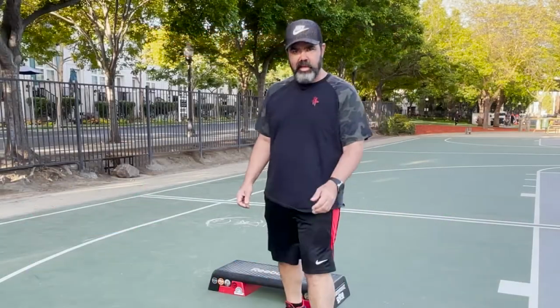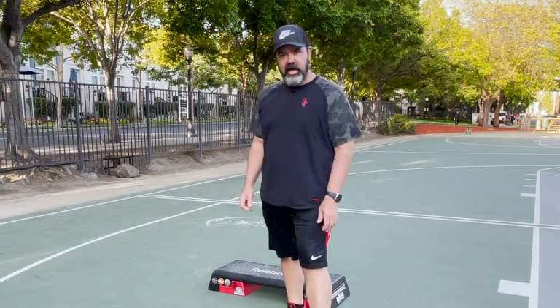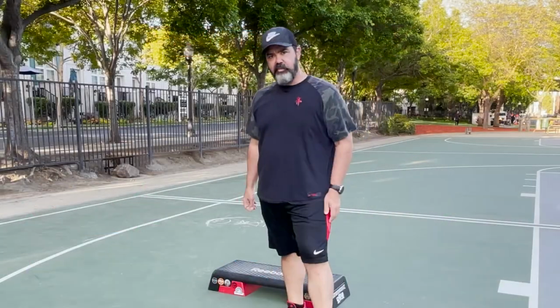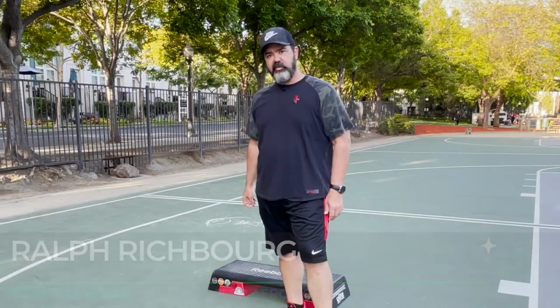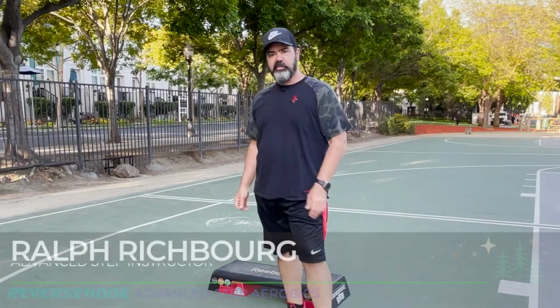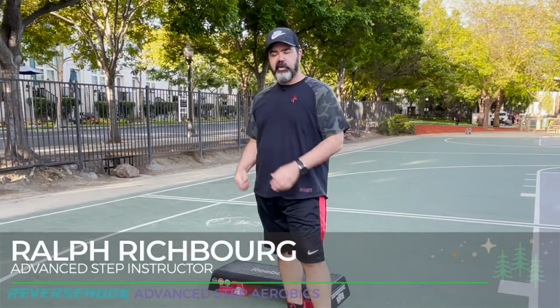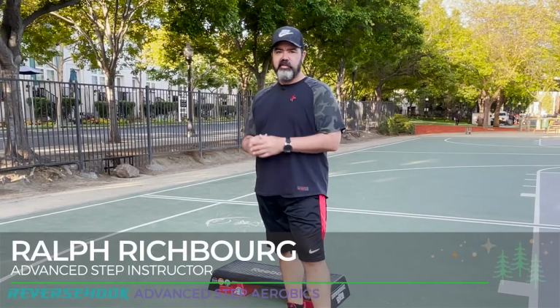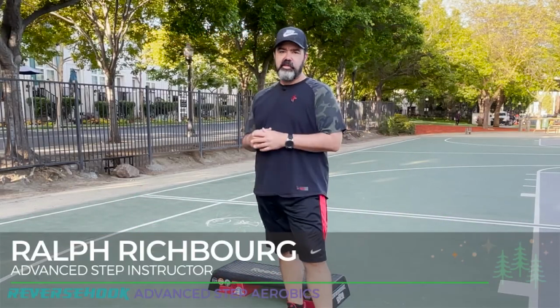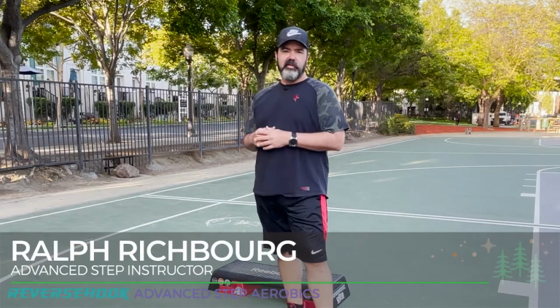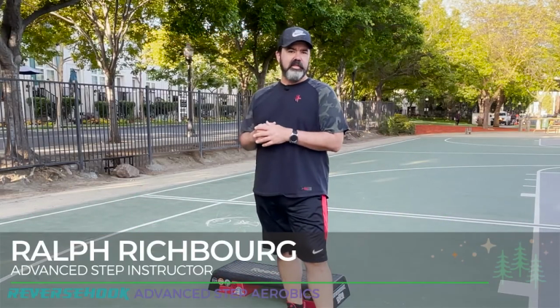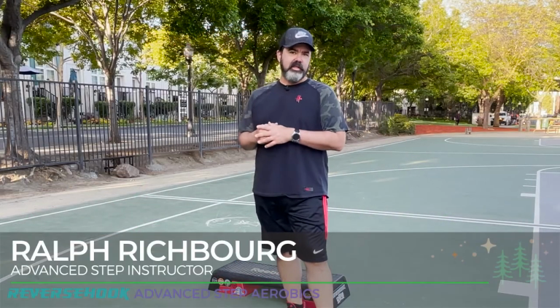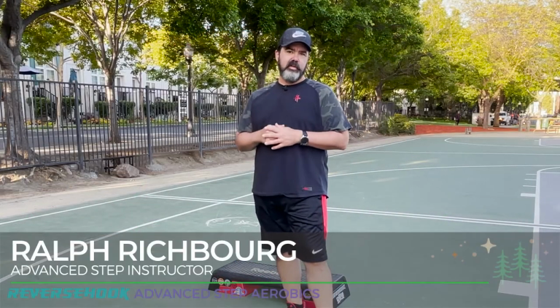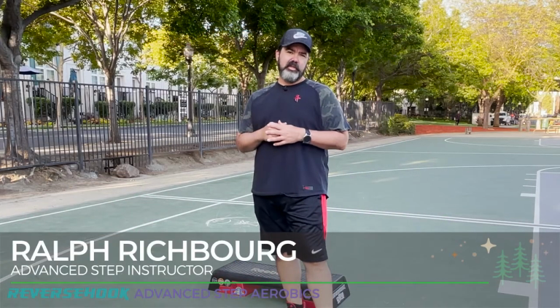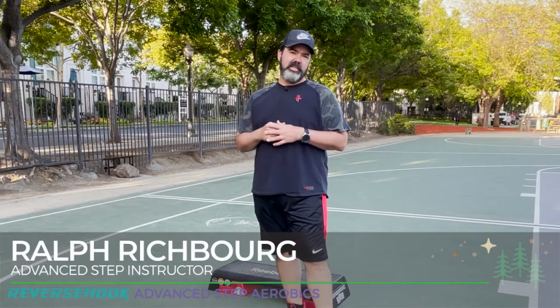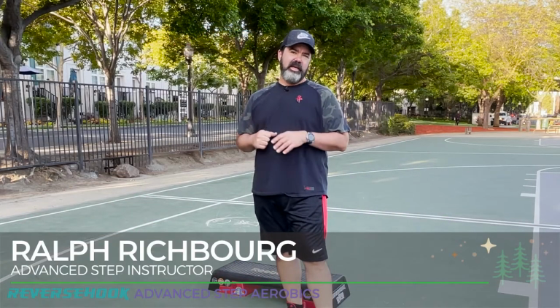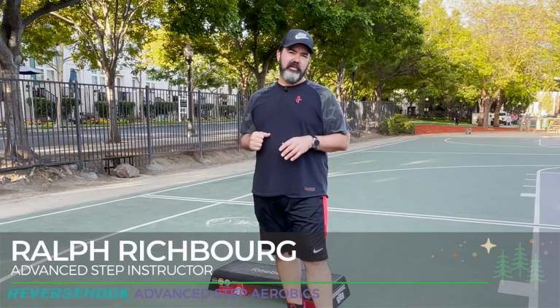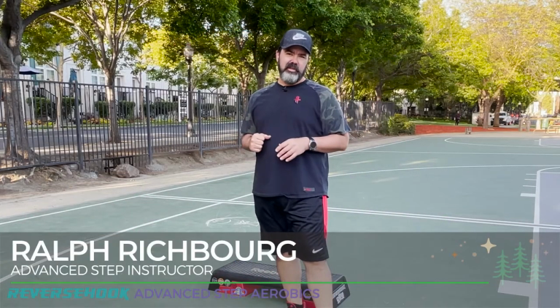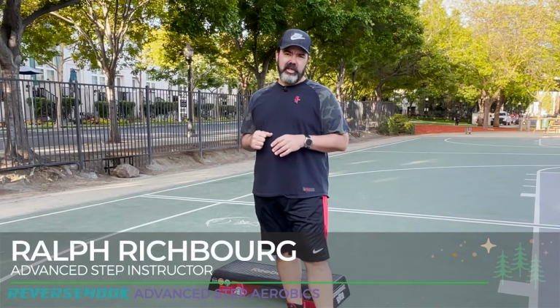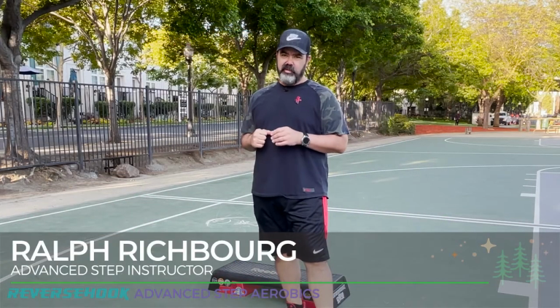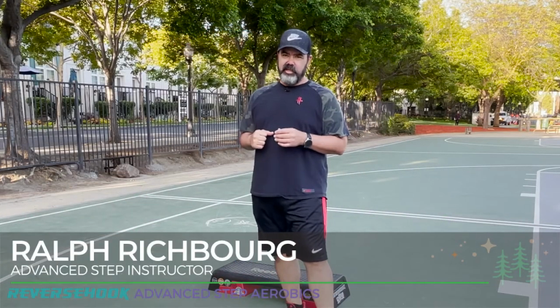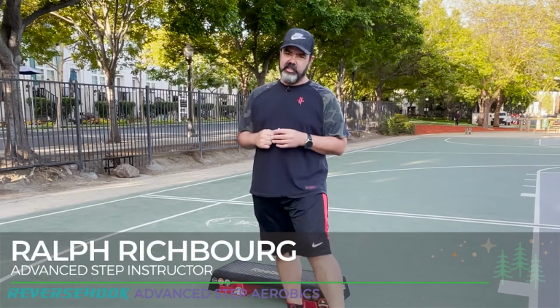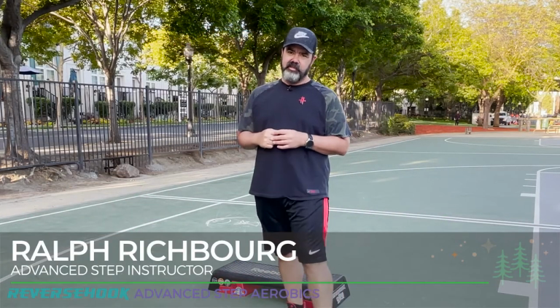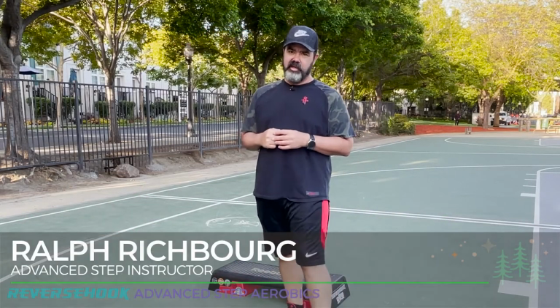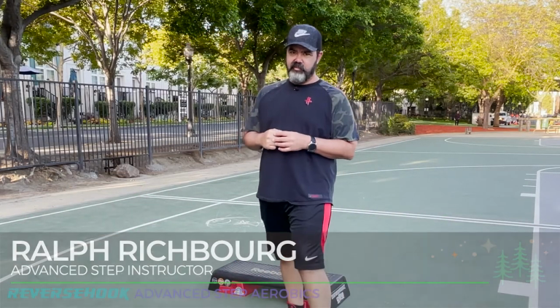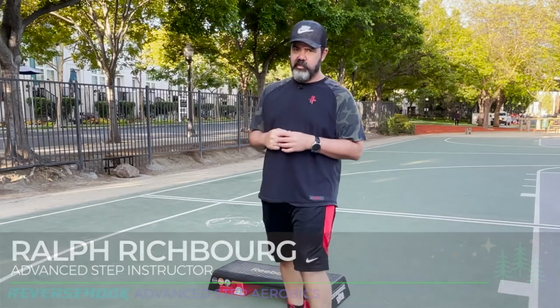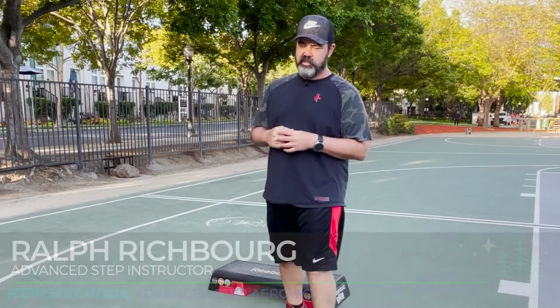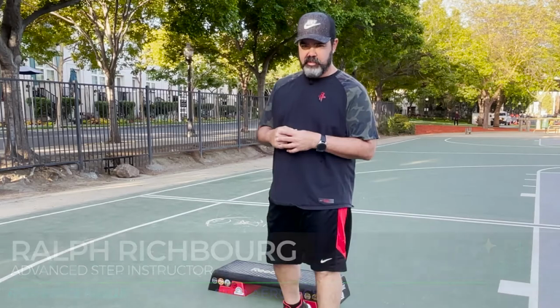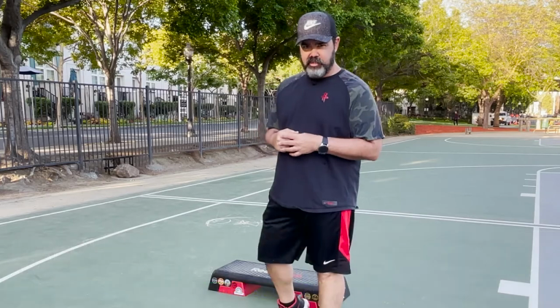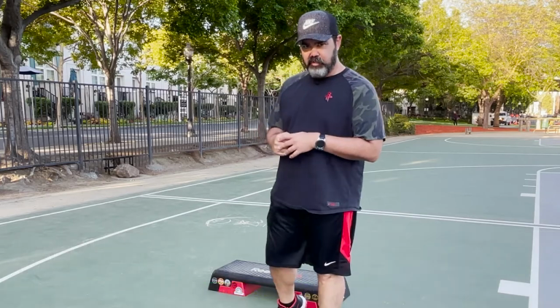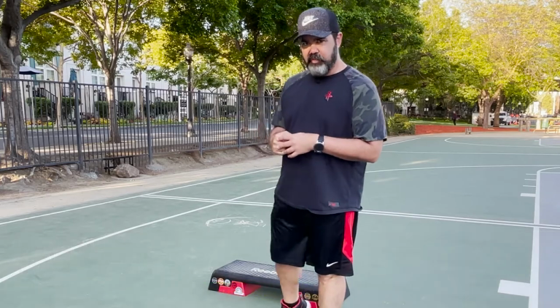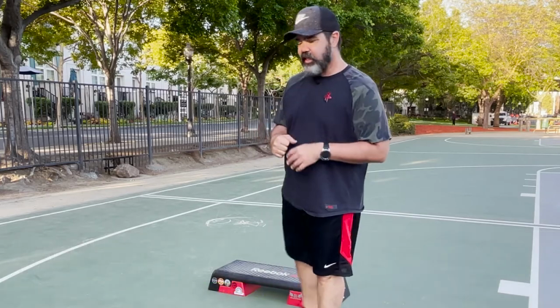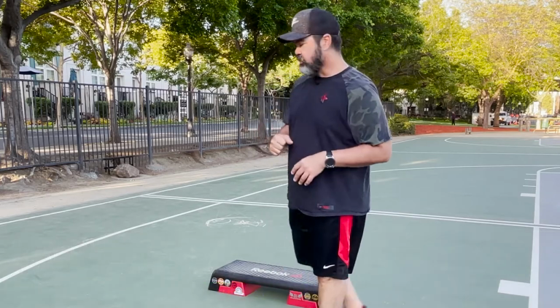I'm Ralph Richburg, Reverse Hook Advanced Step Aerobics. Today we're gonna look at combination 94 — it's called Storm the Castle.